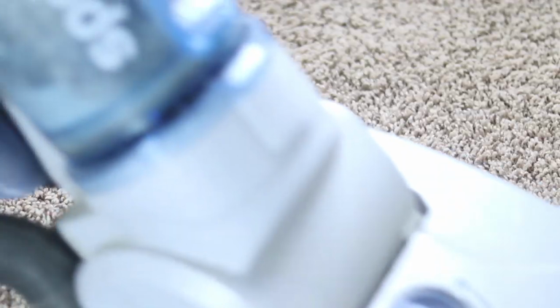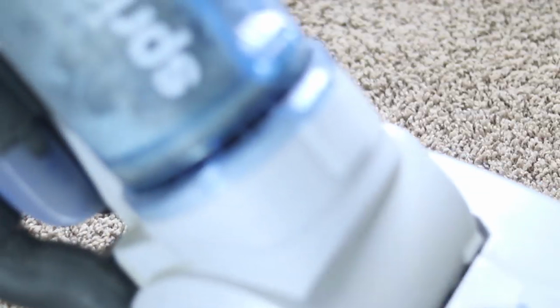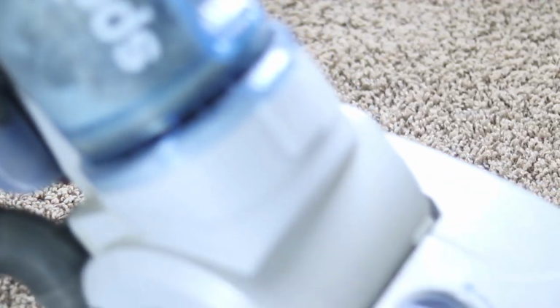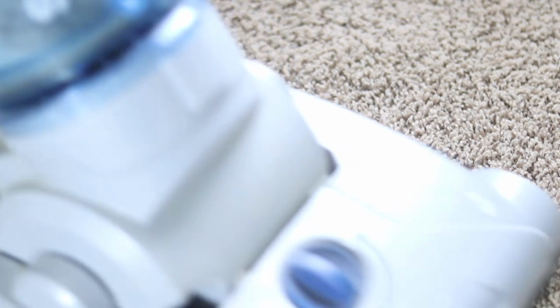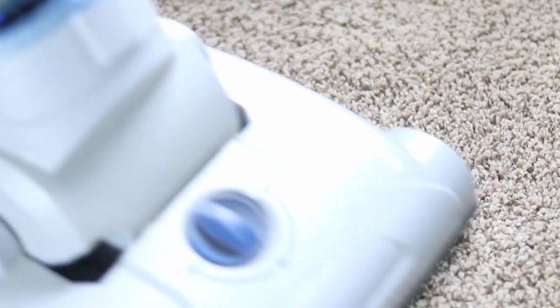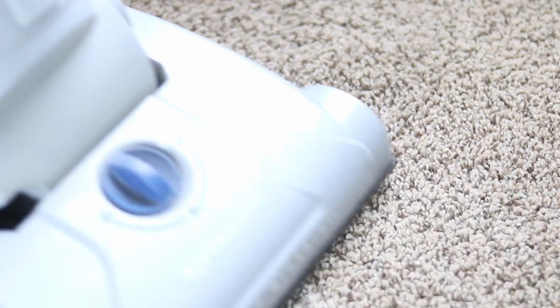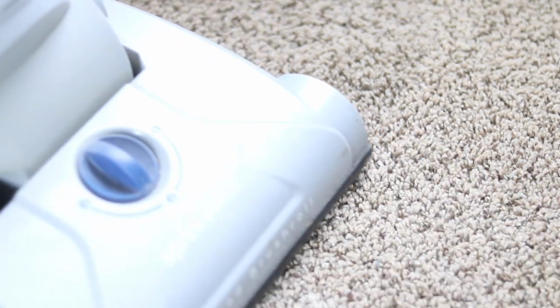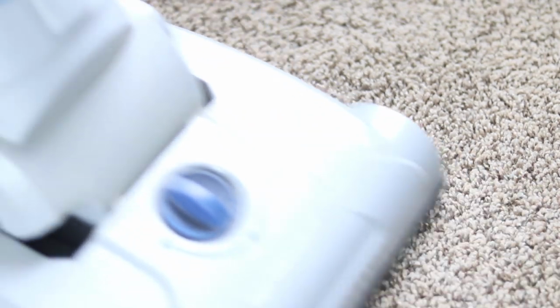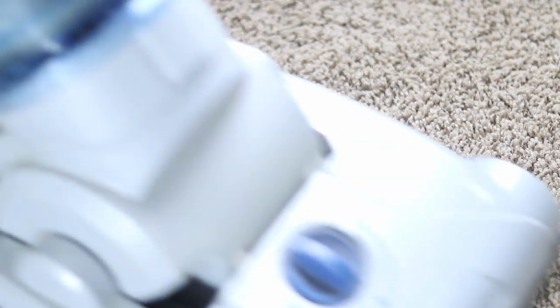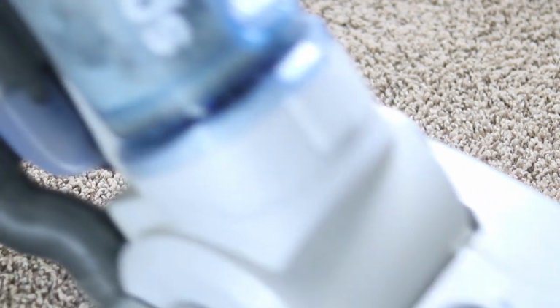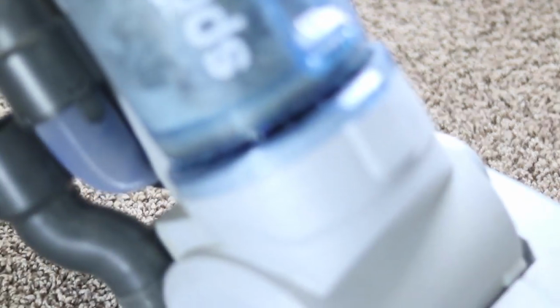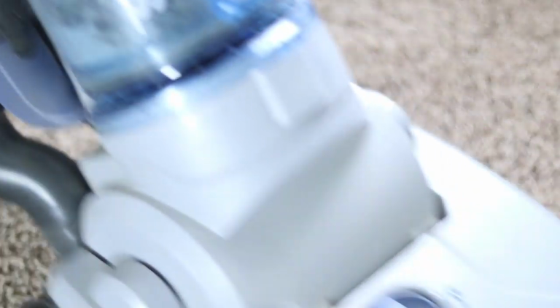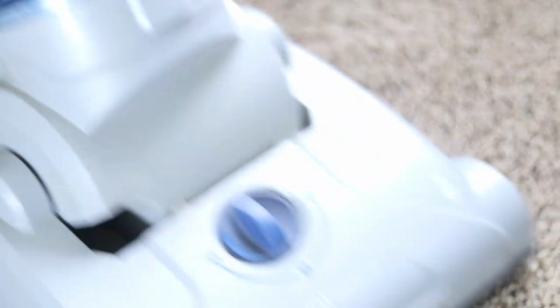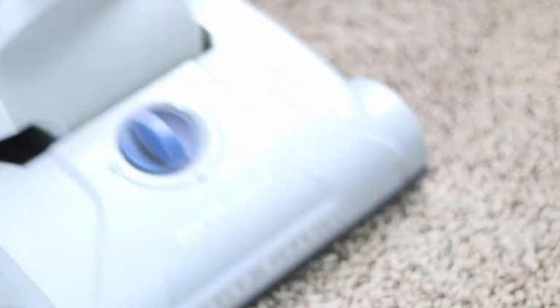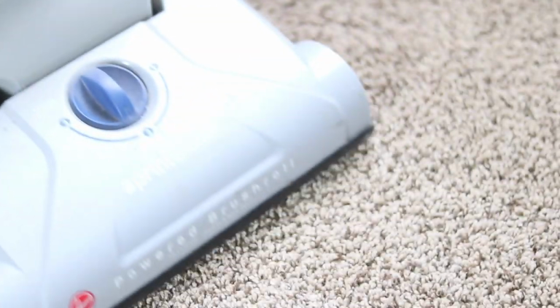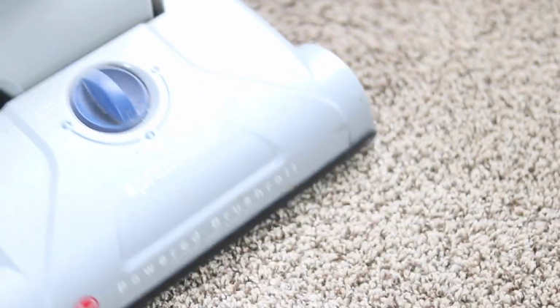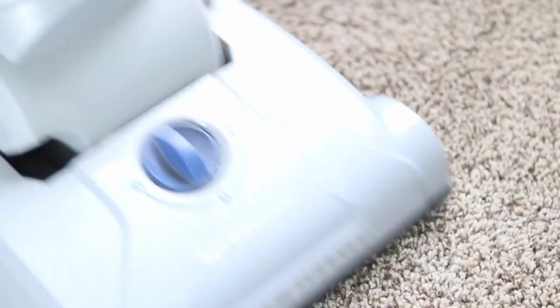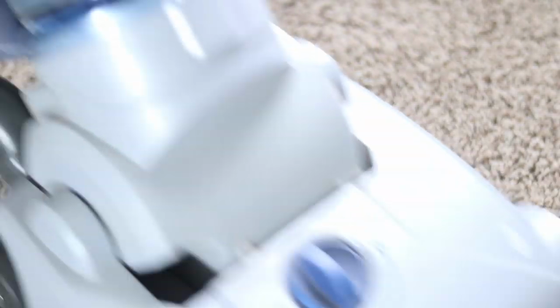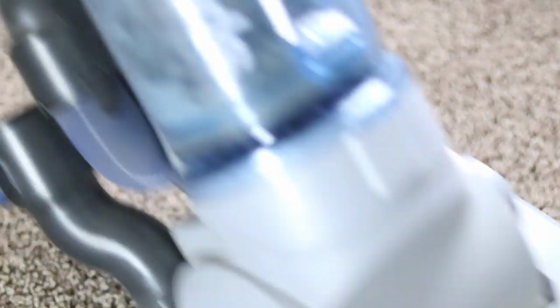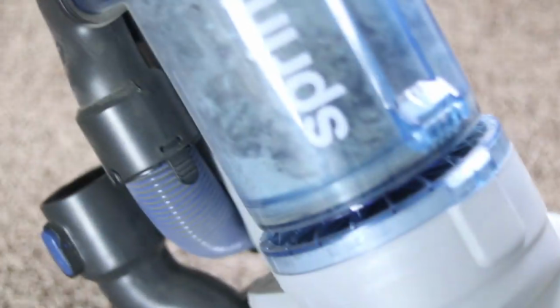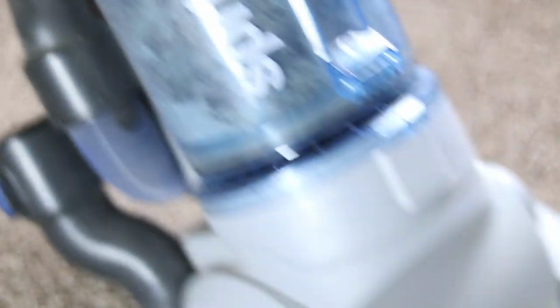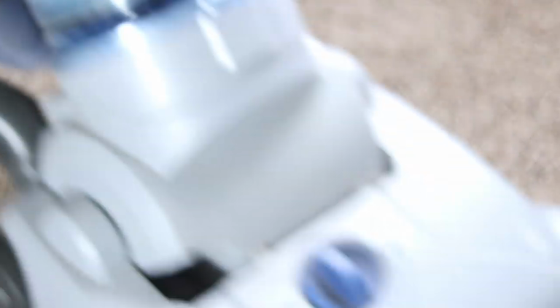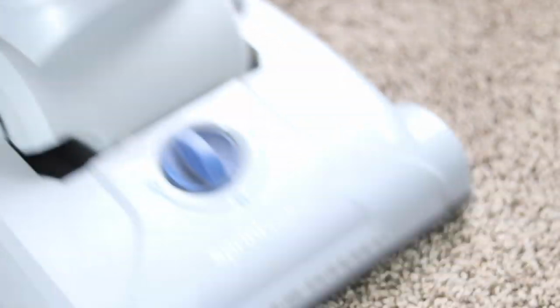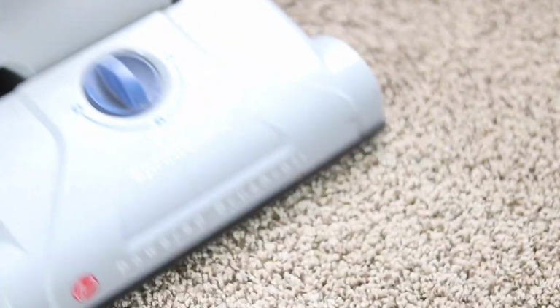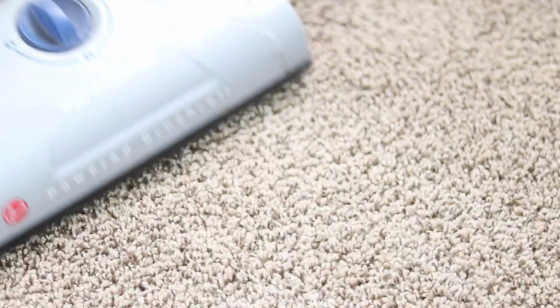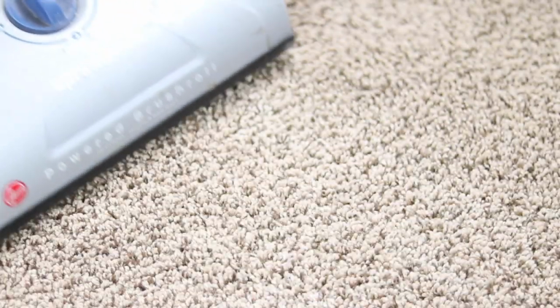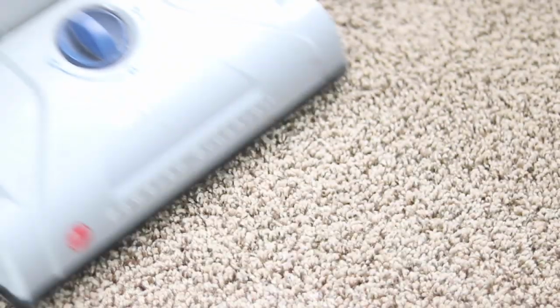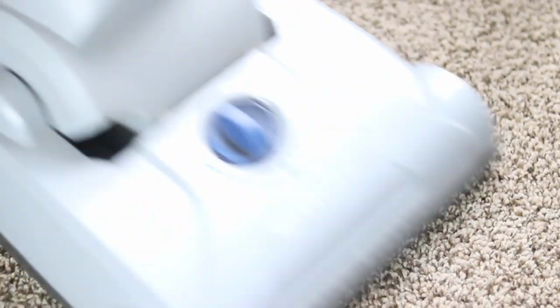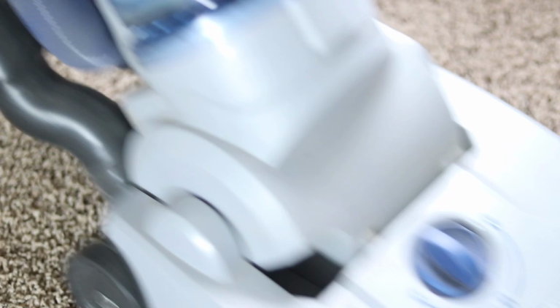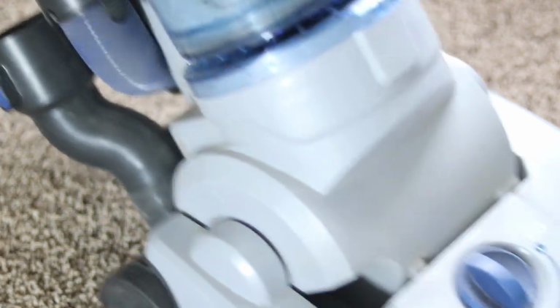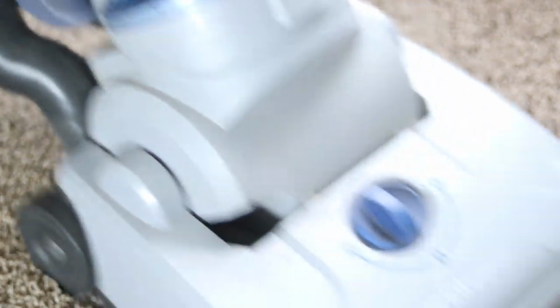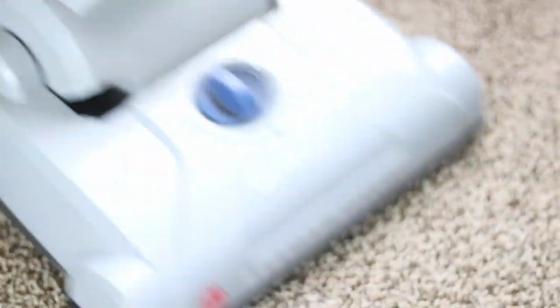And then the last step — we're just going to vacuum it all up and your carpet will look good as new.